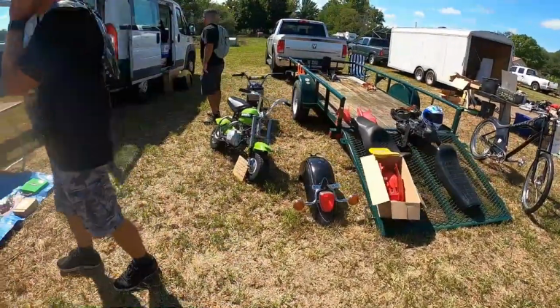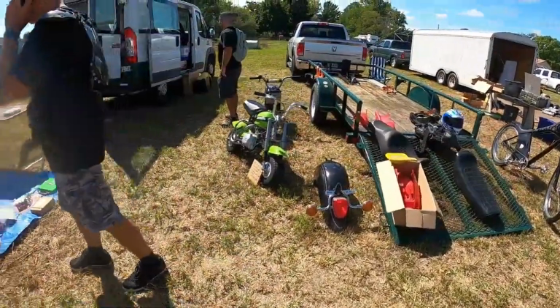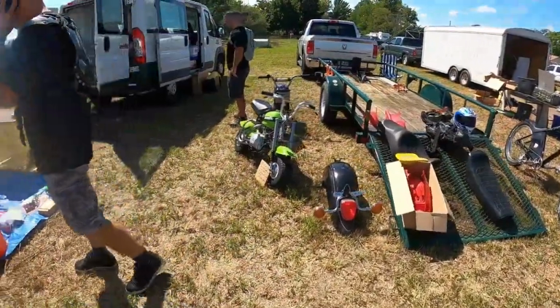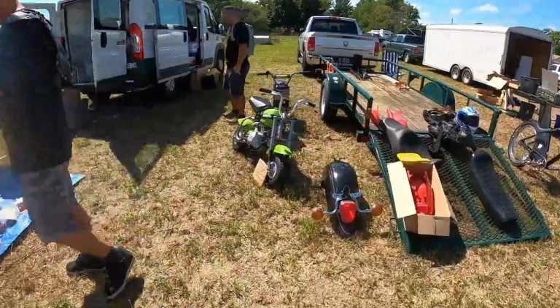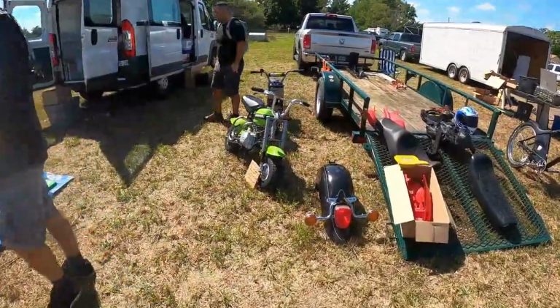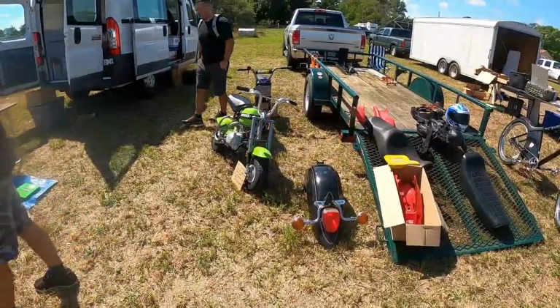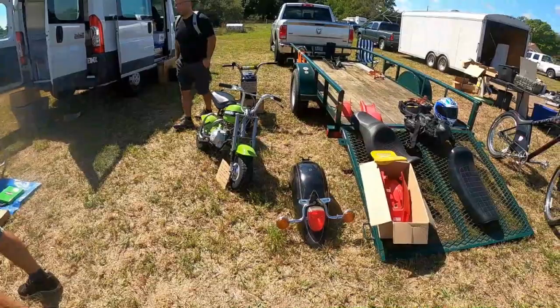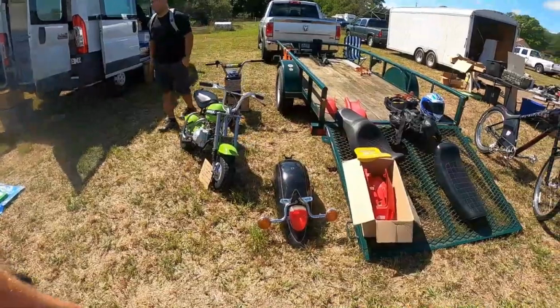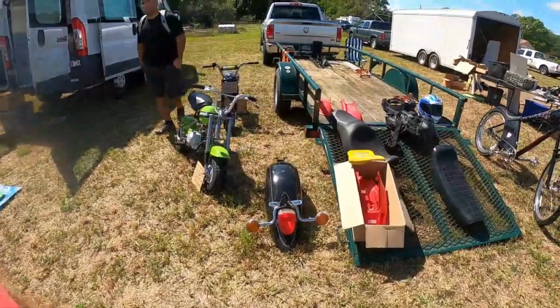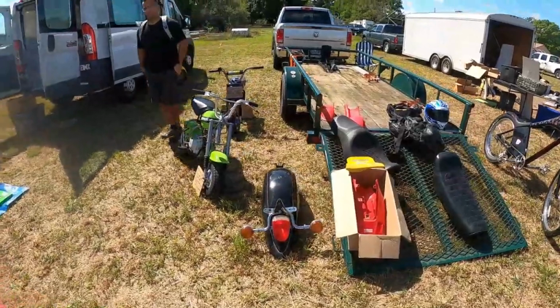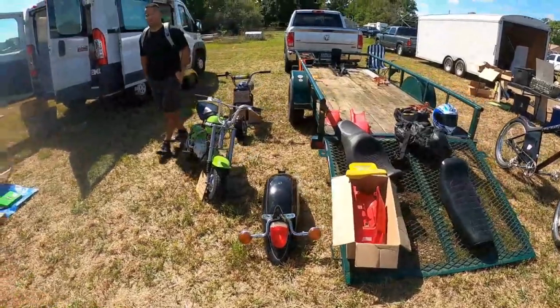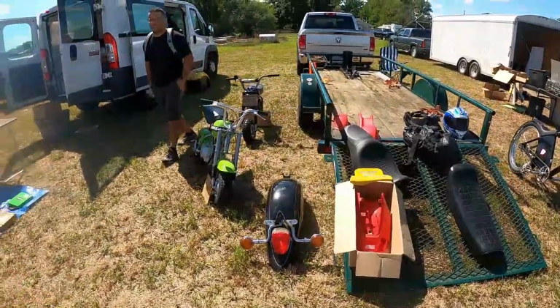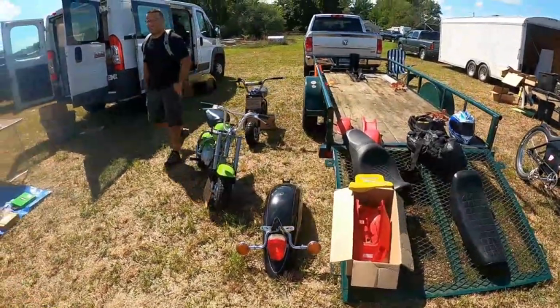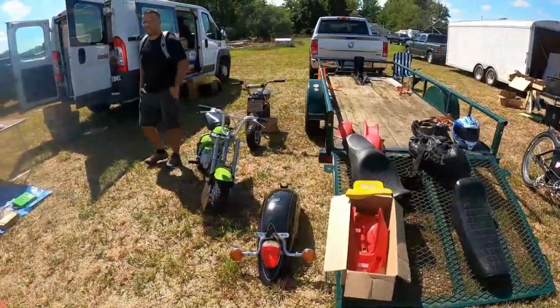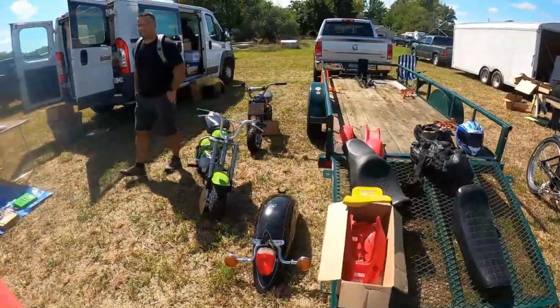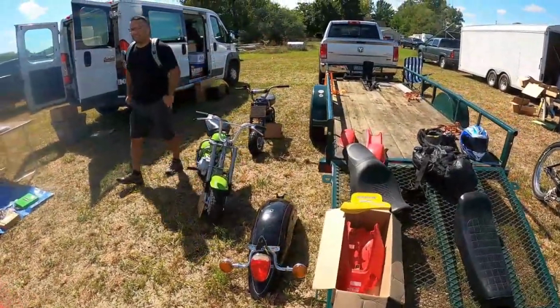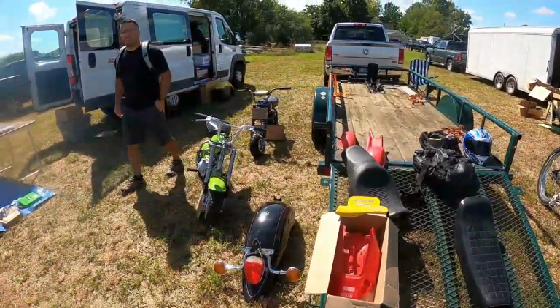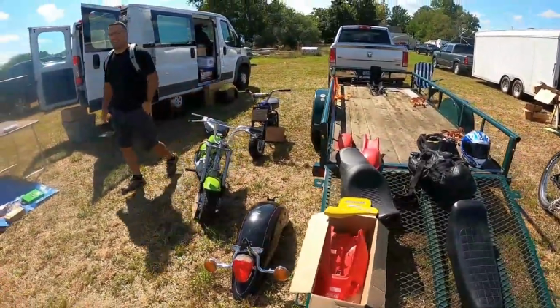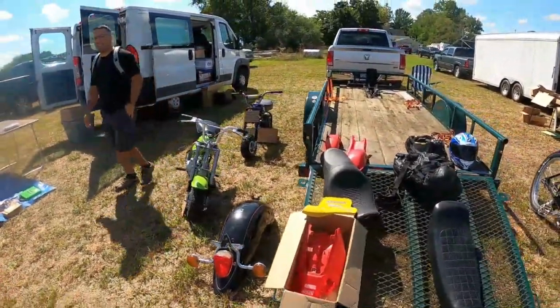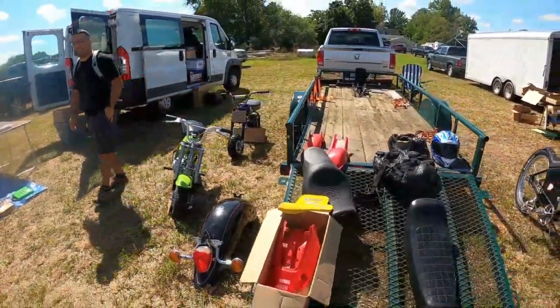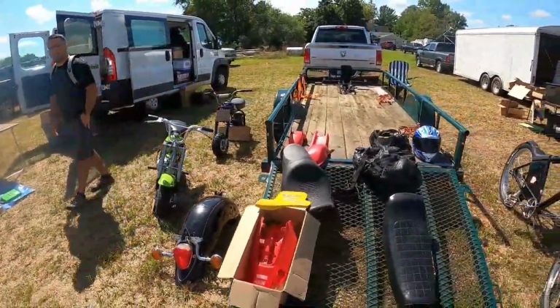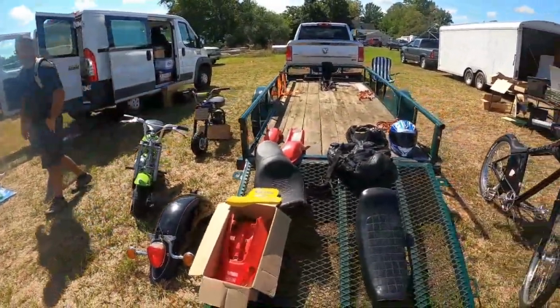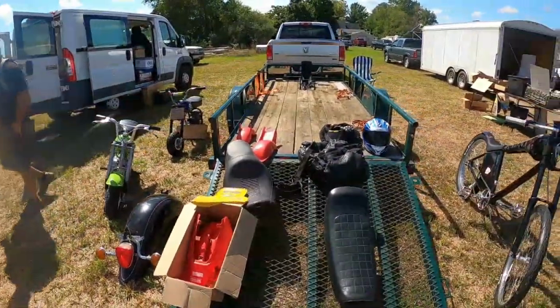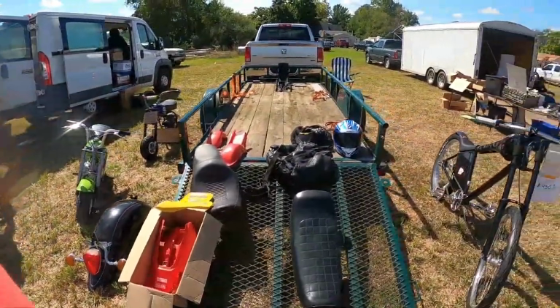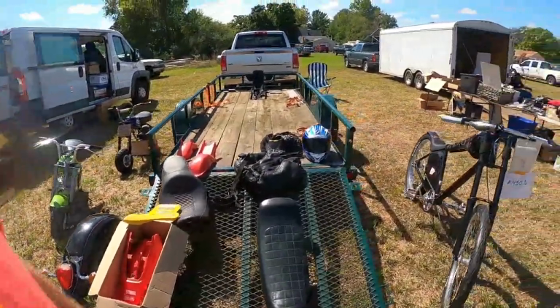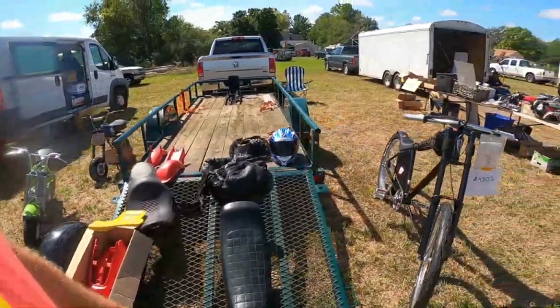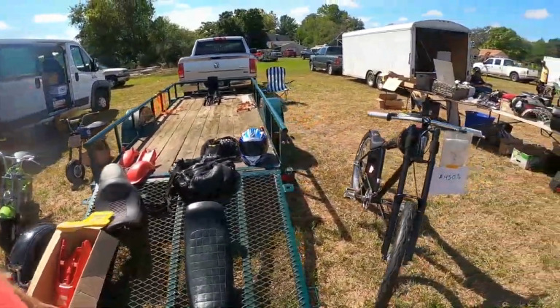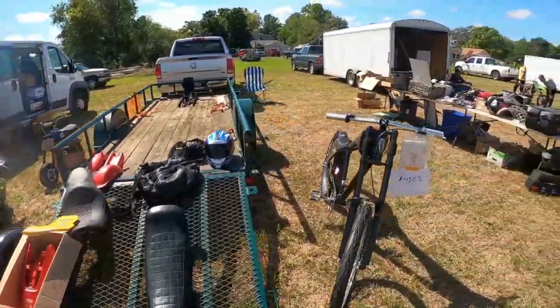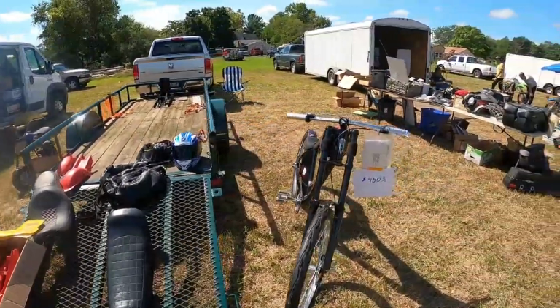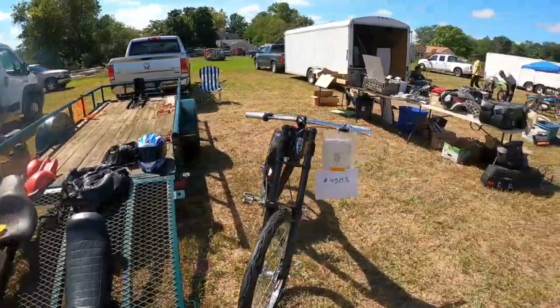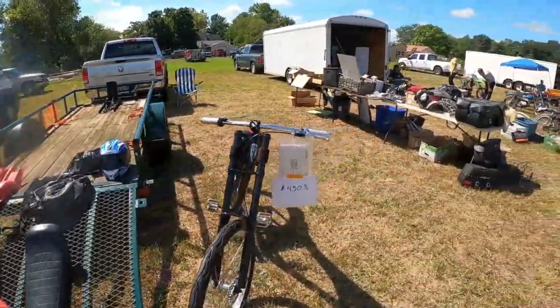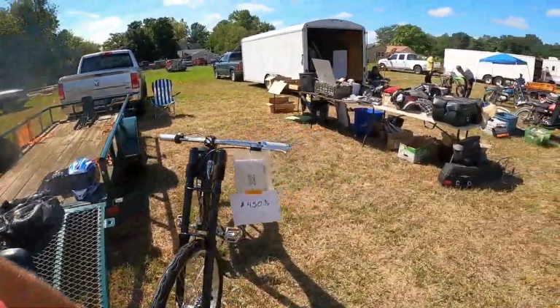Honda QA50s. I always thought they looked like an ant. An angry ant.